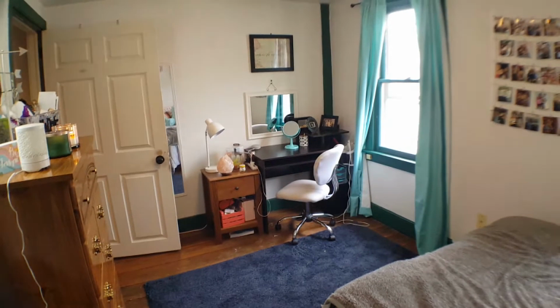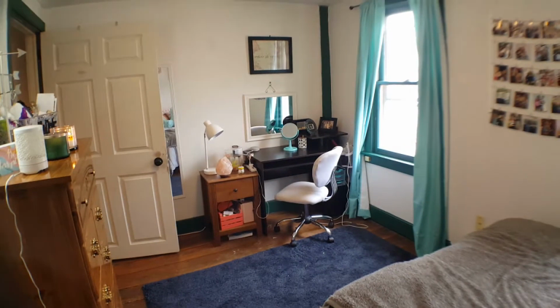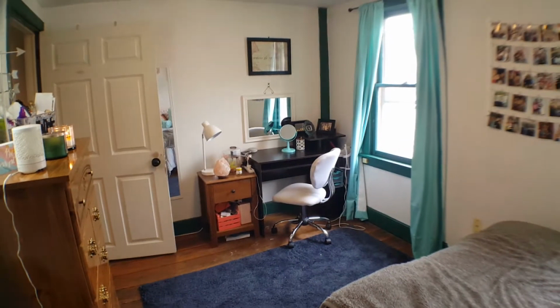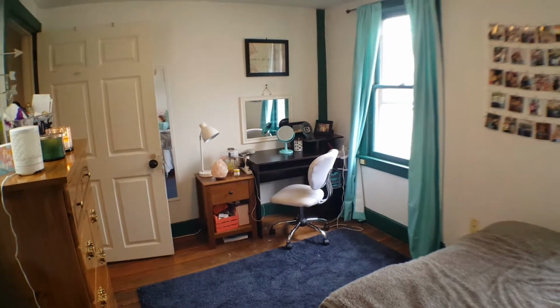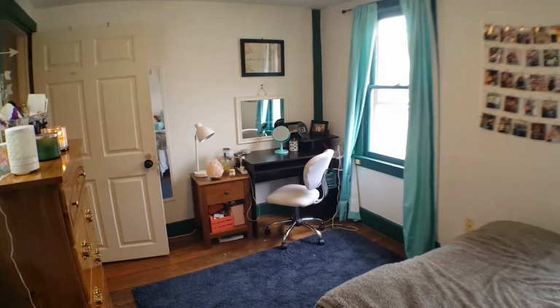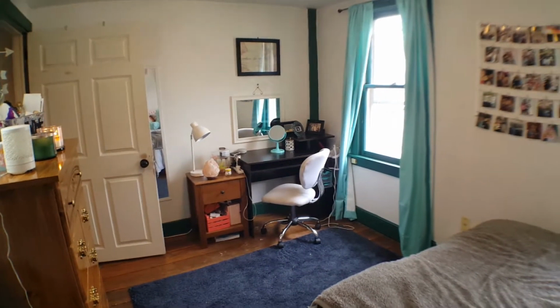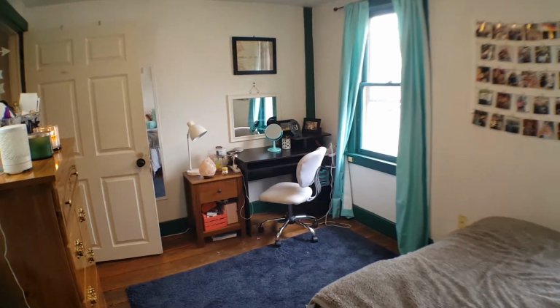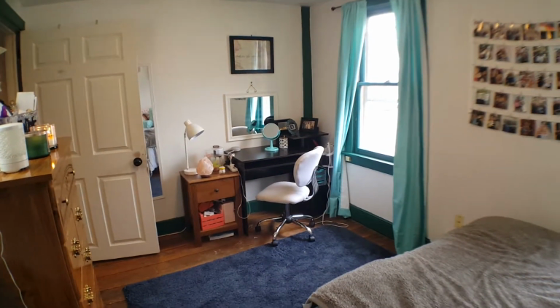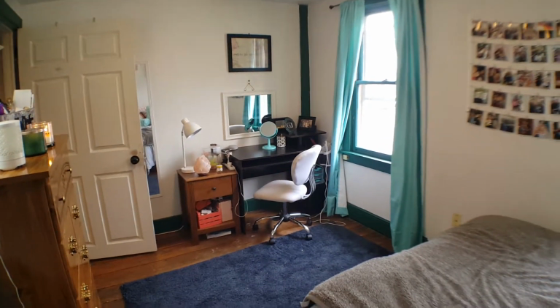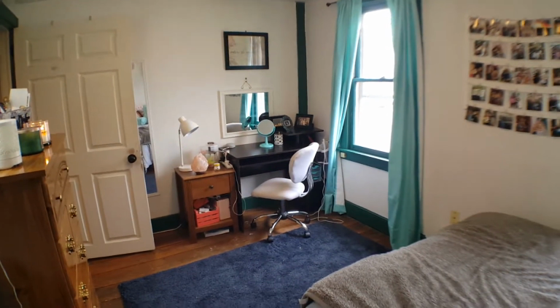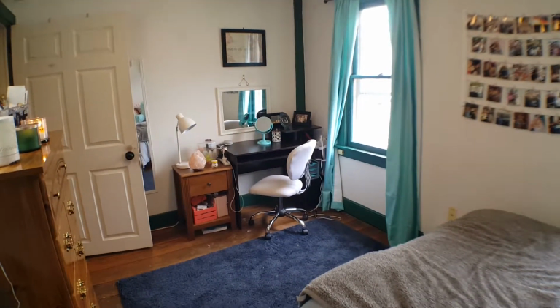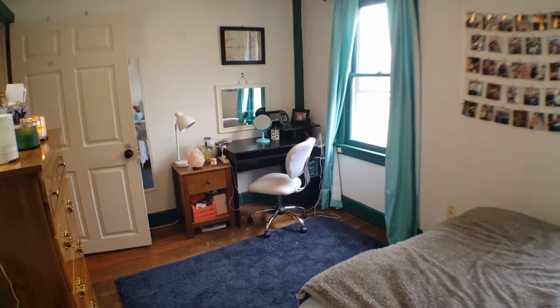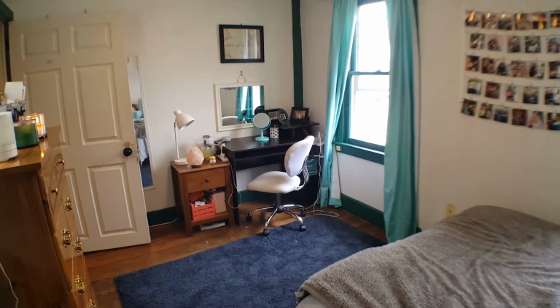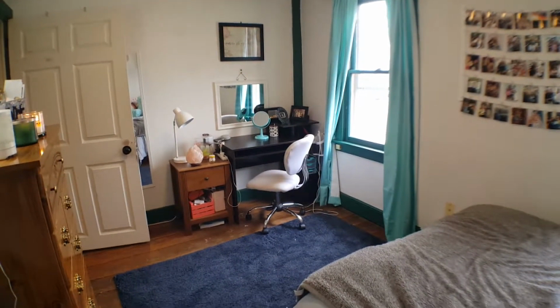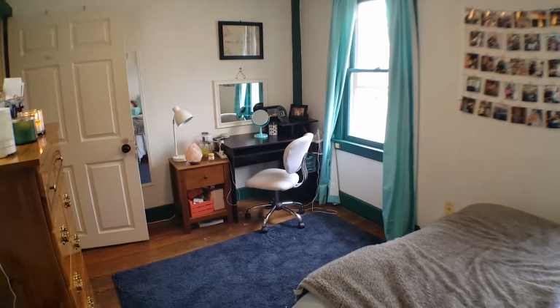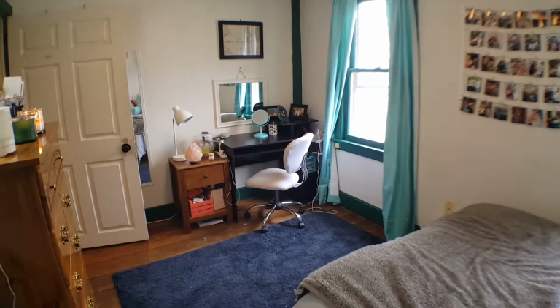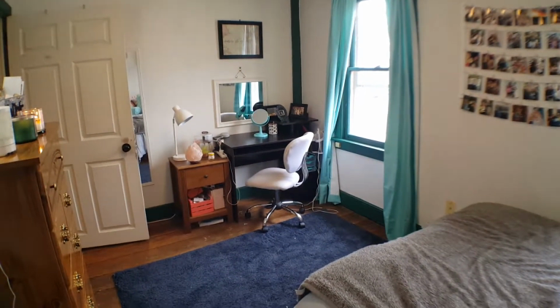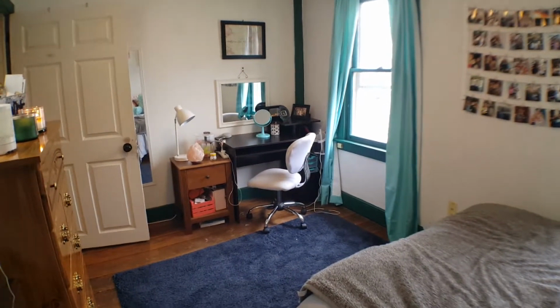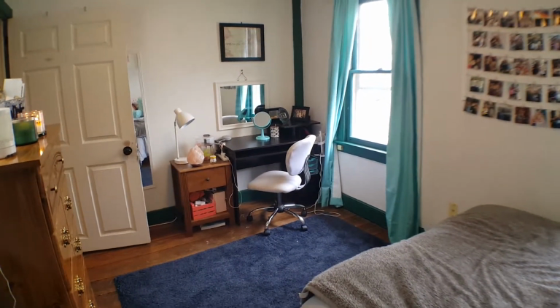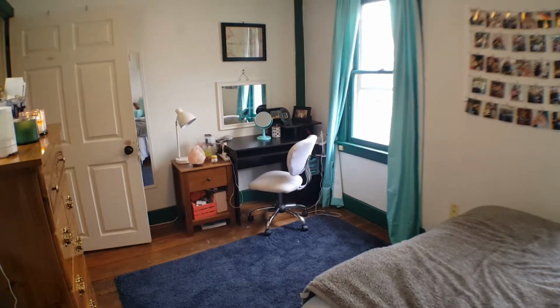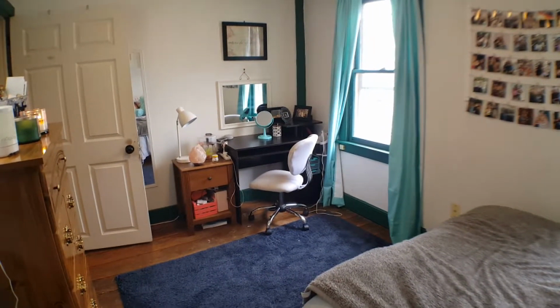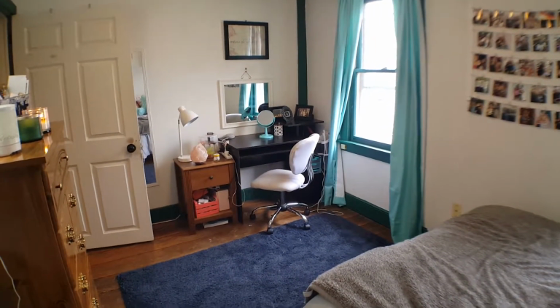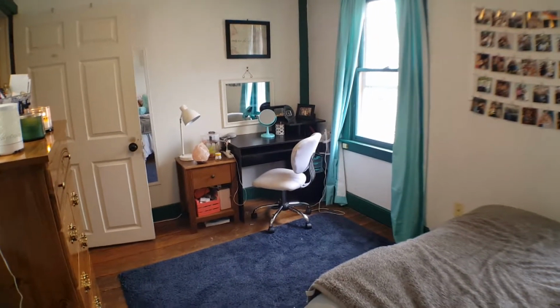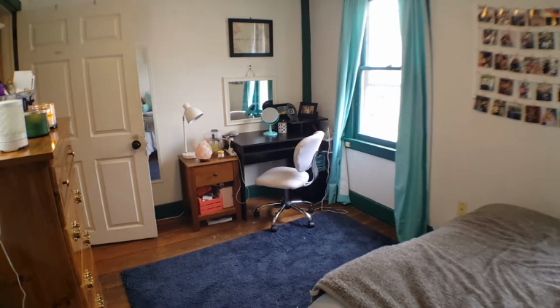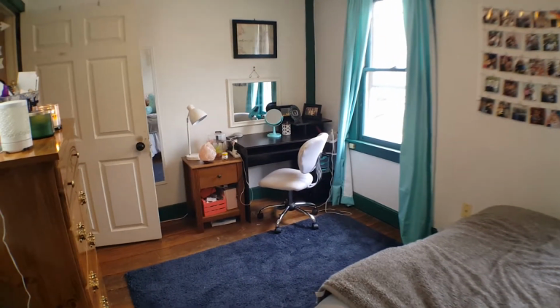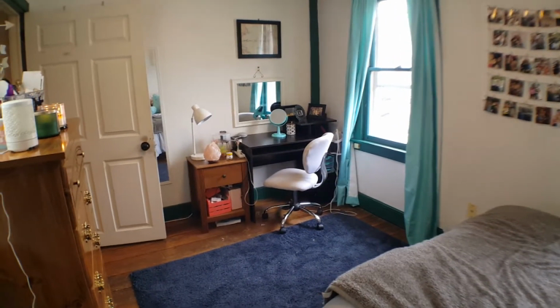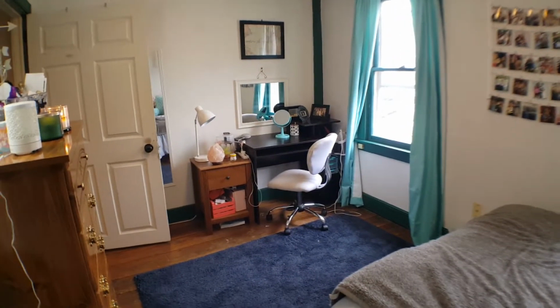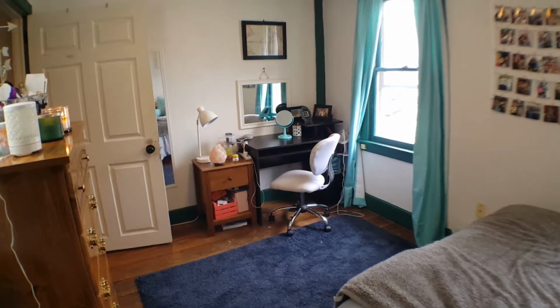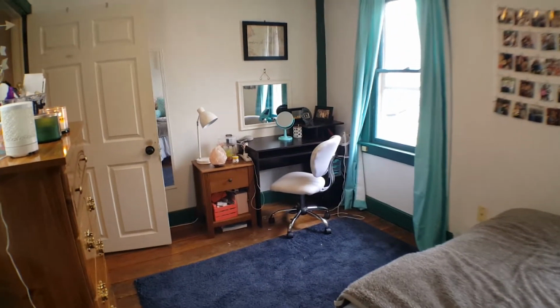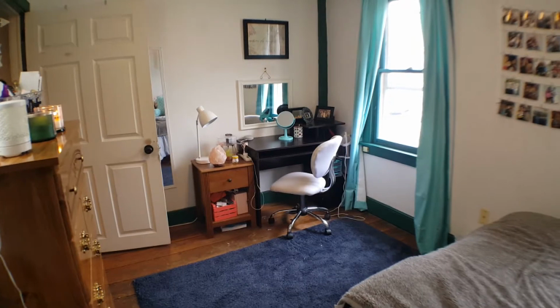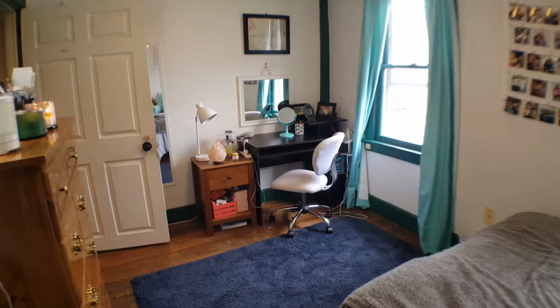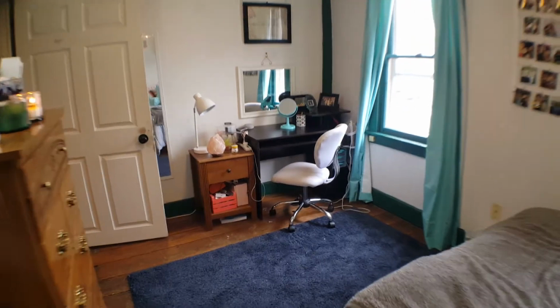A lot of natural light in this room. Still a really good size room — queen size bed, desk, and a dresser, no problem.